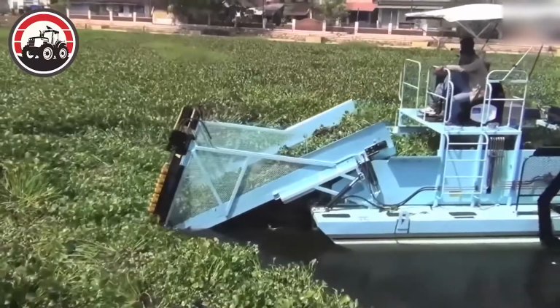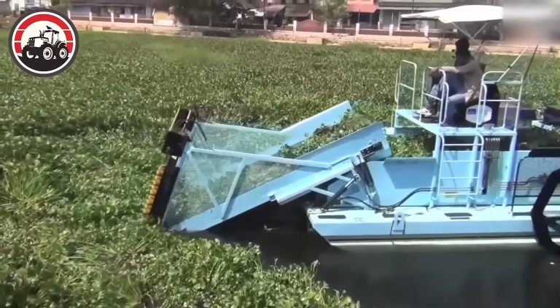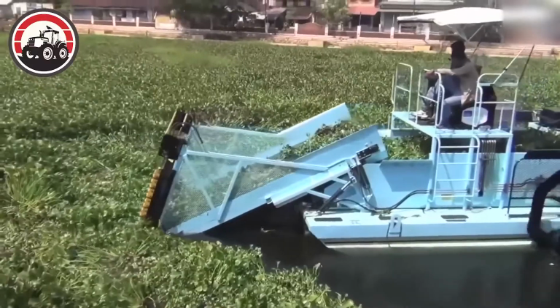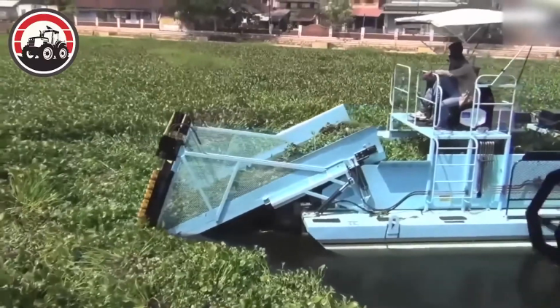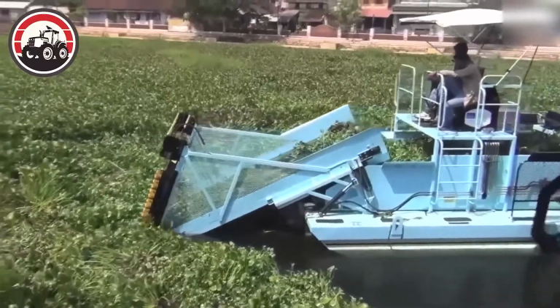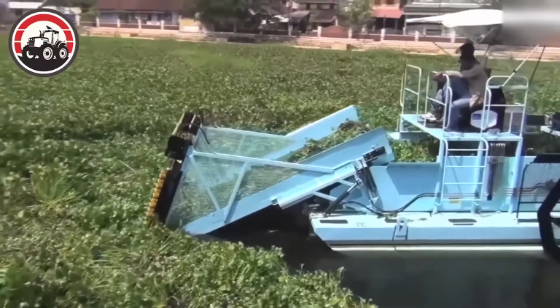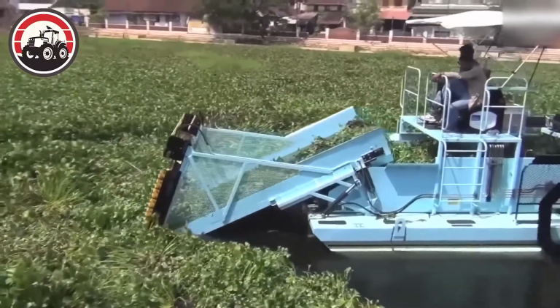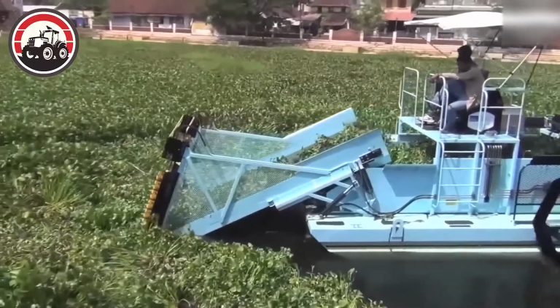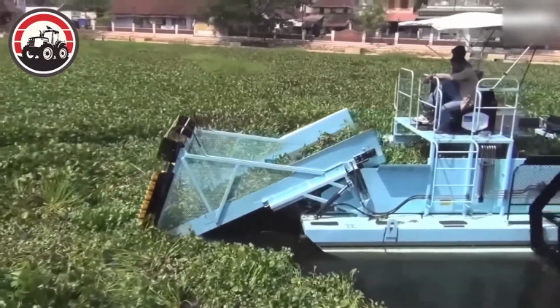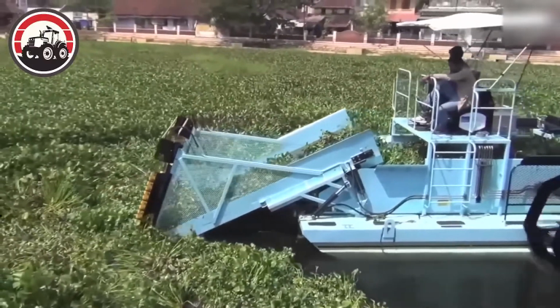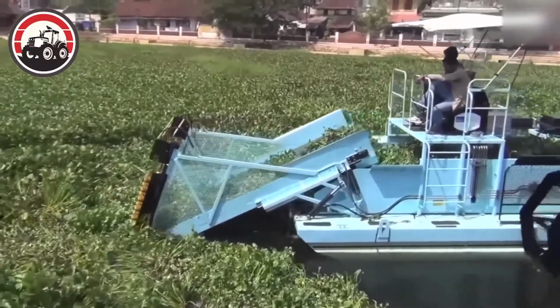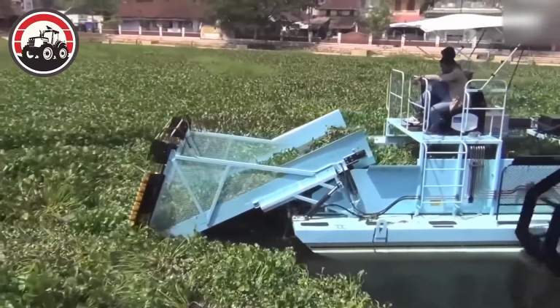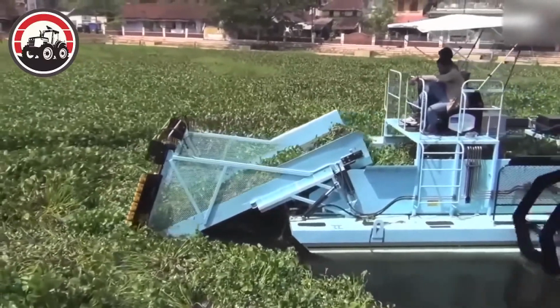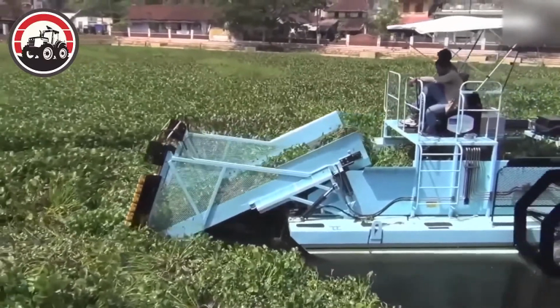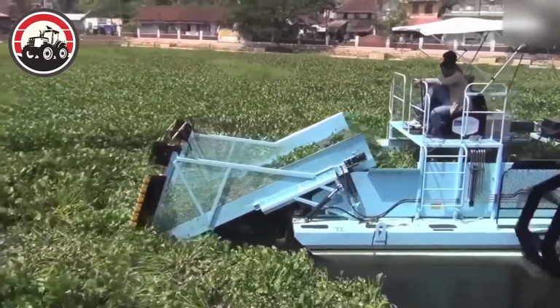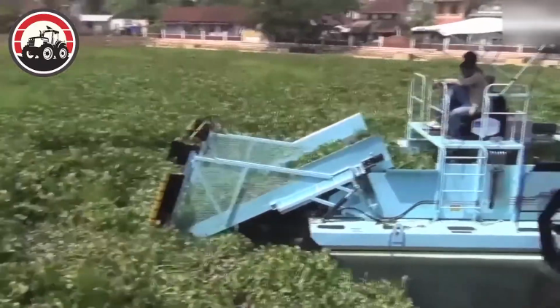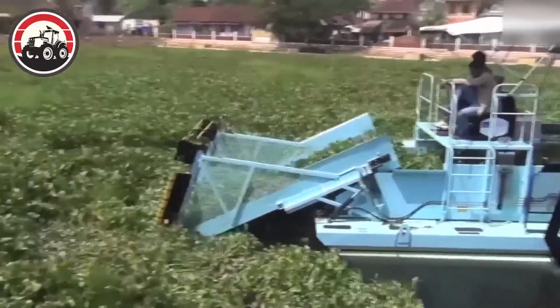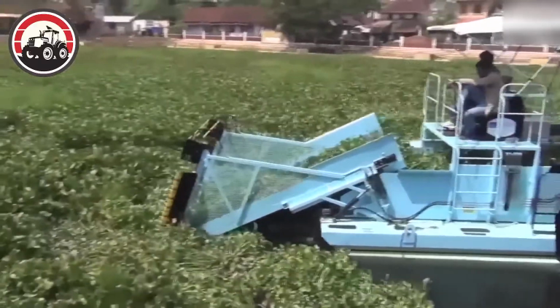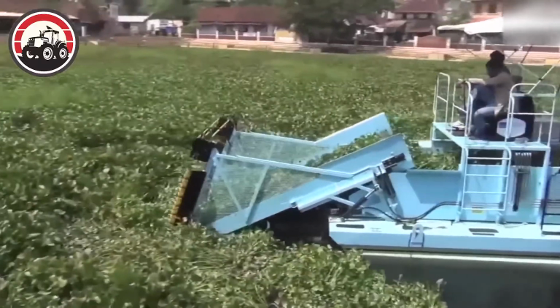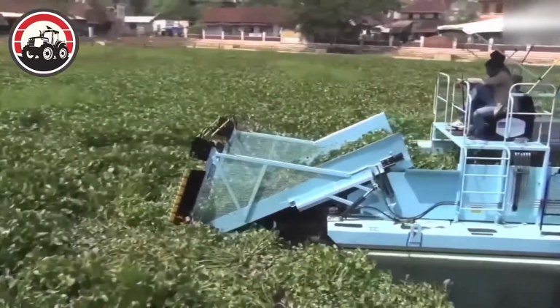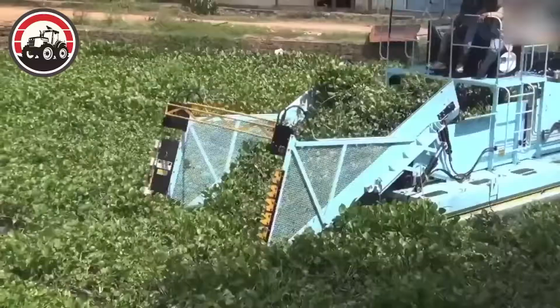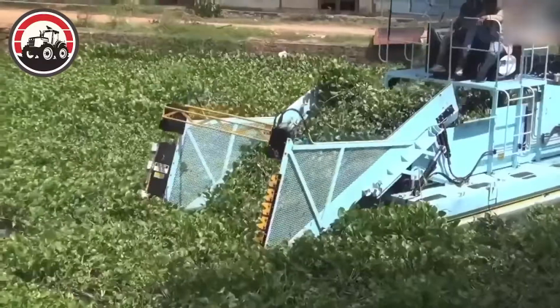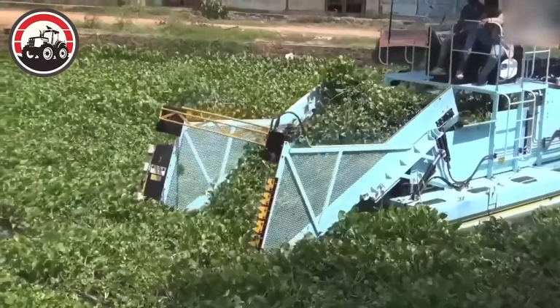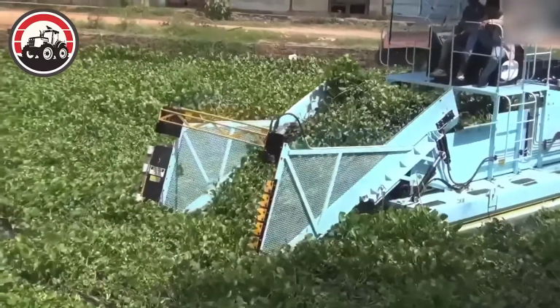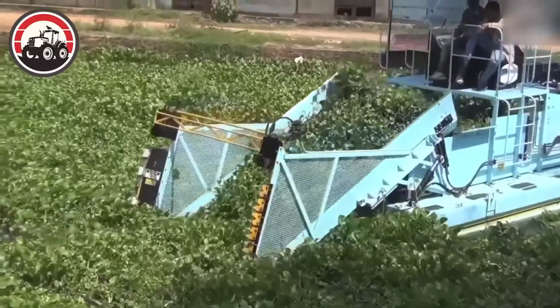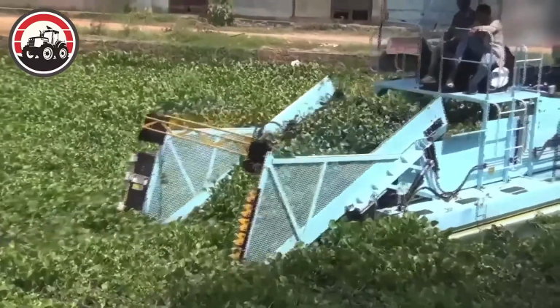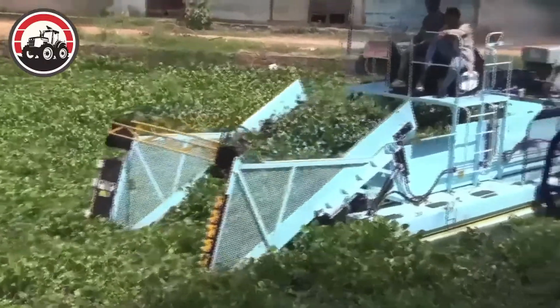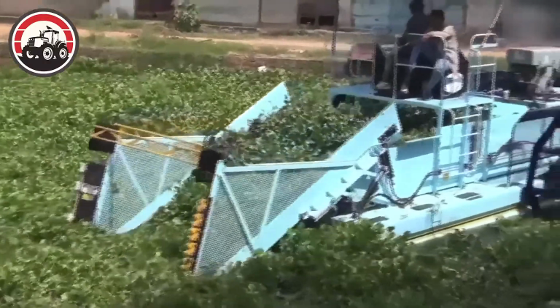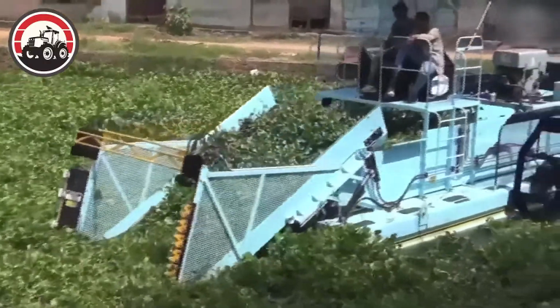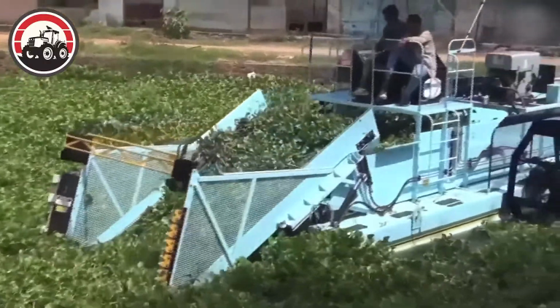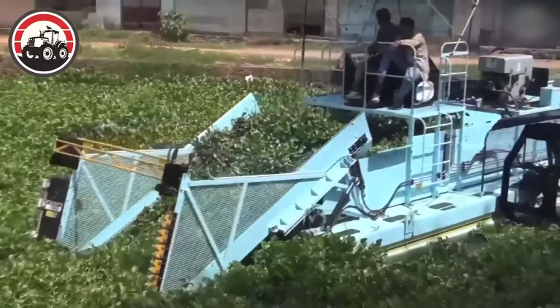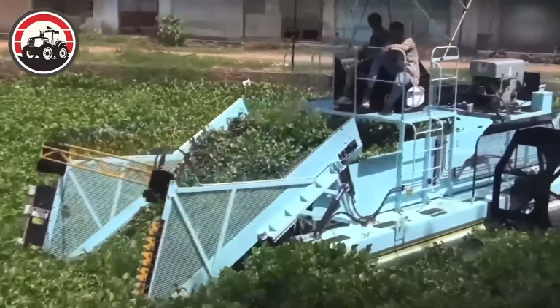This machine is designed to remove aquatic weeds and debris from water bodies.